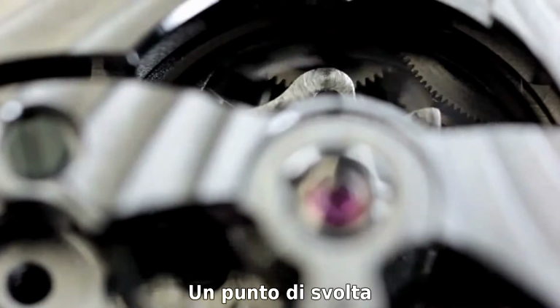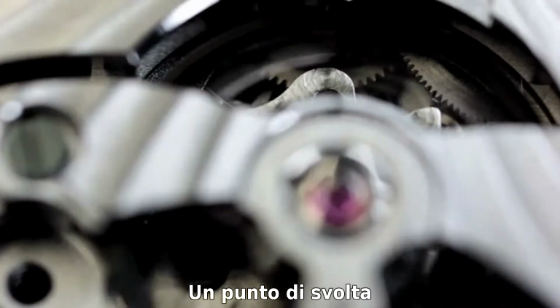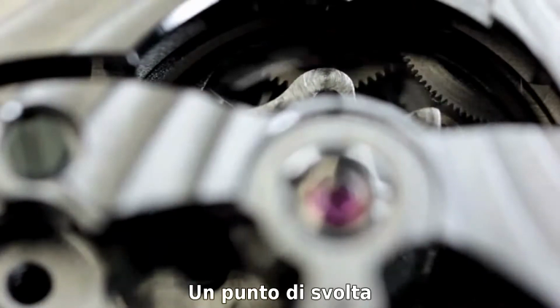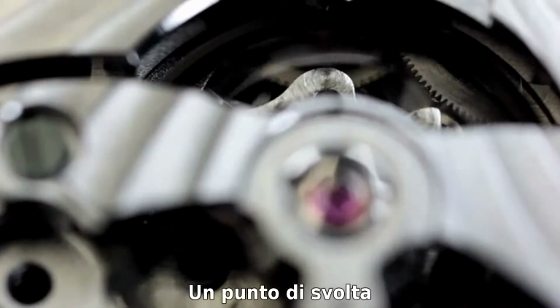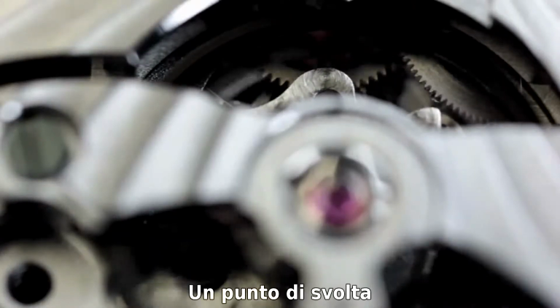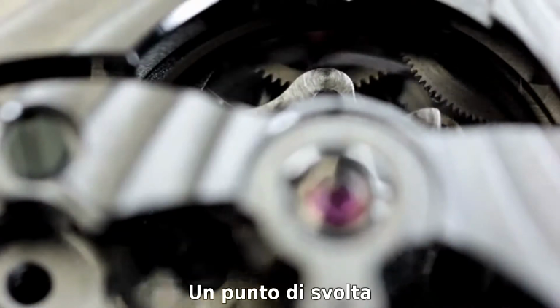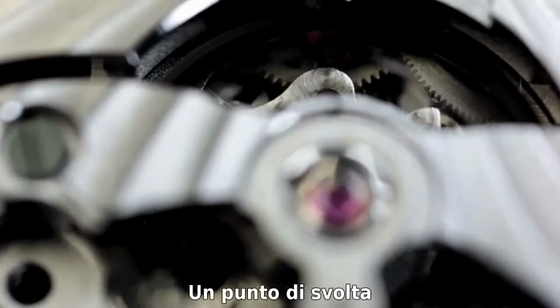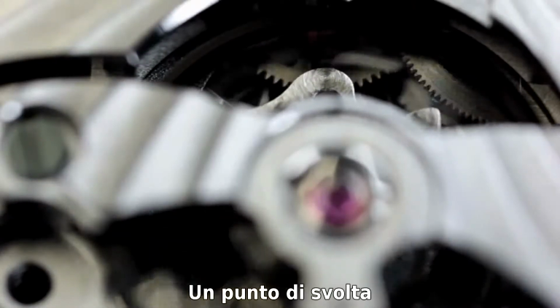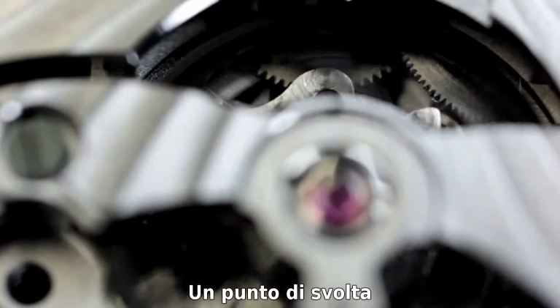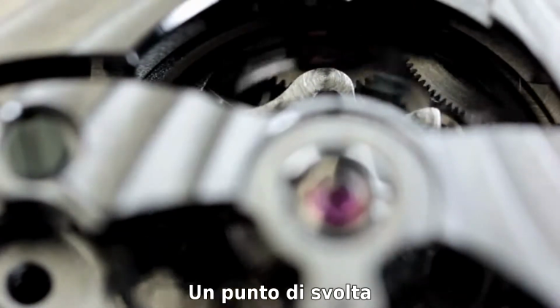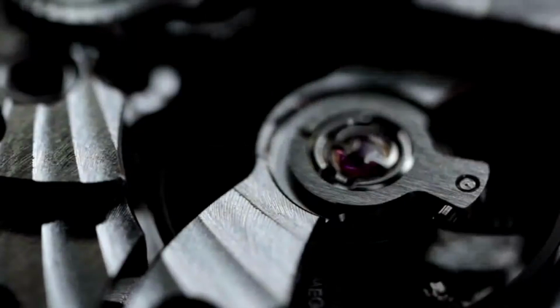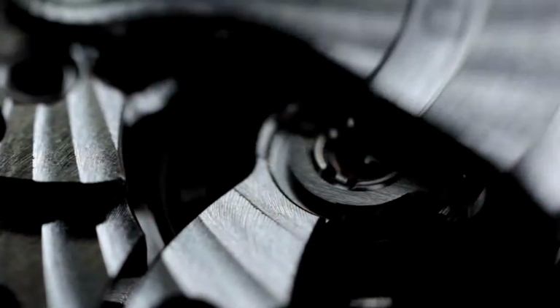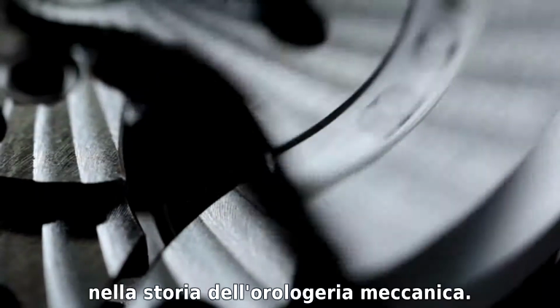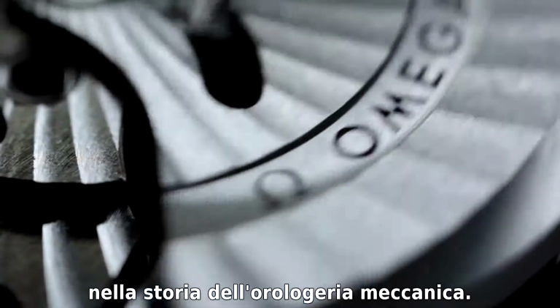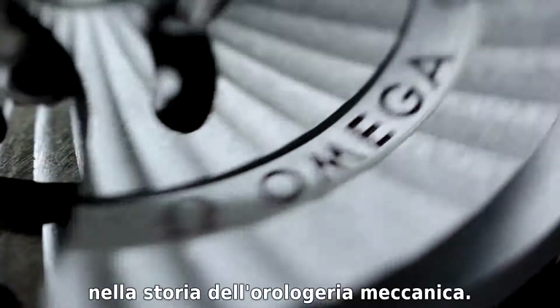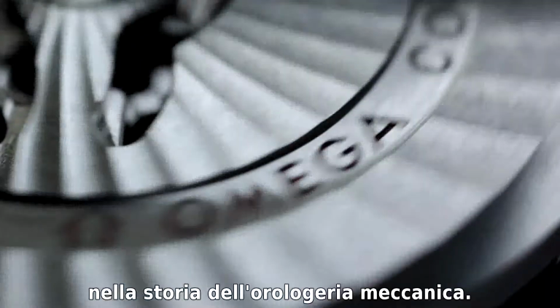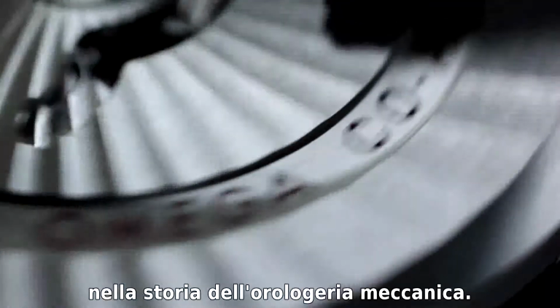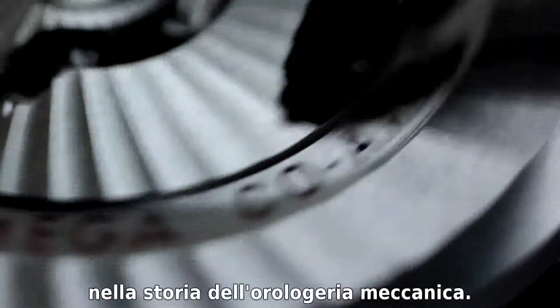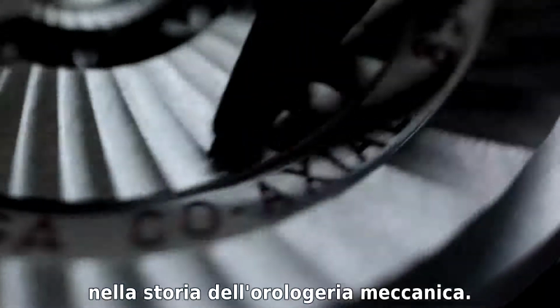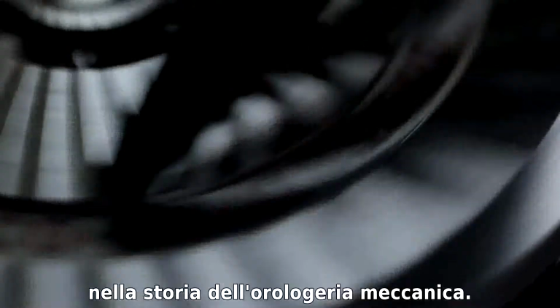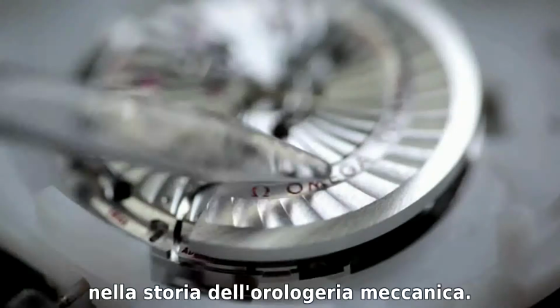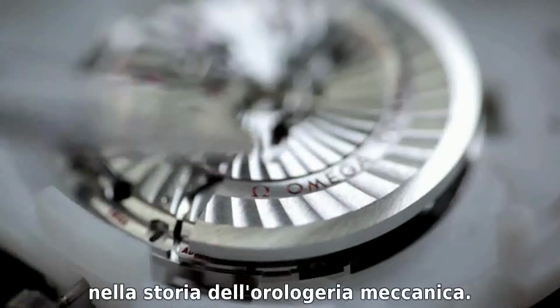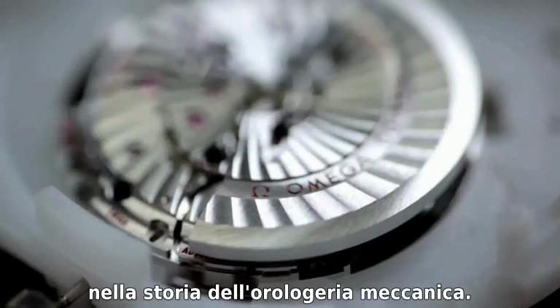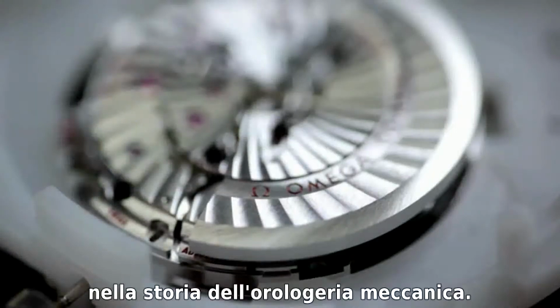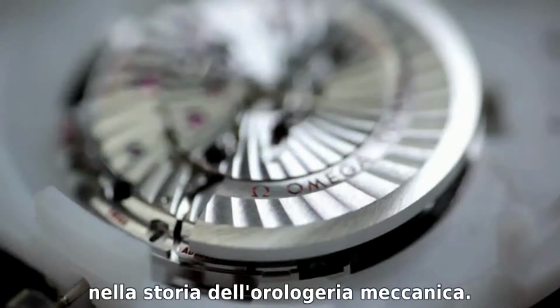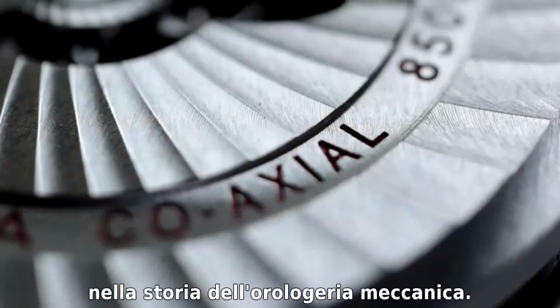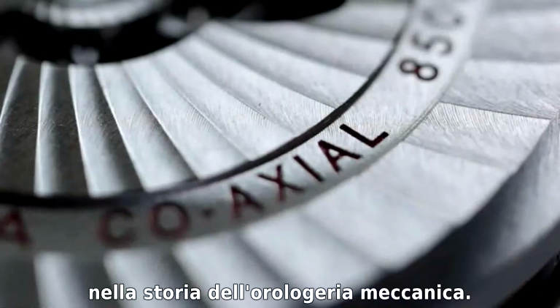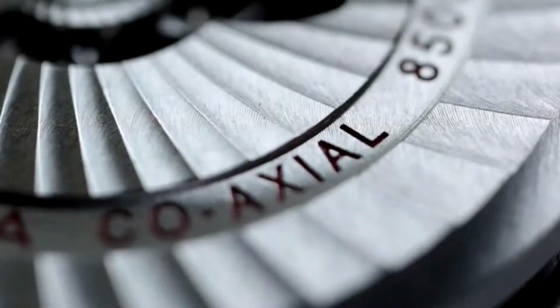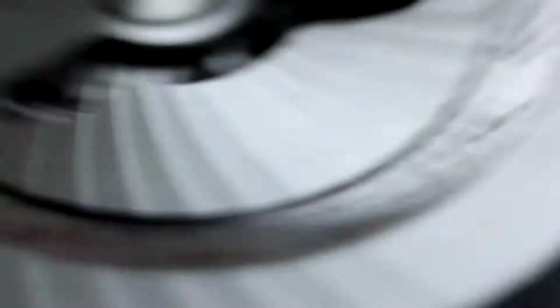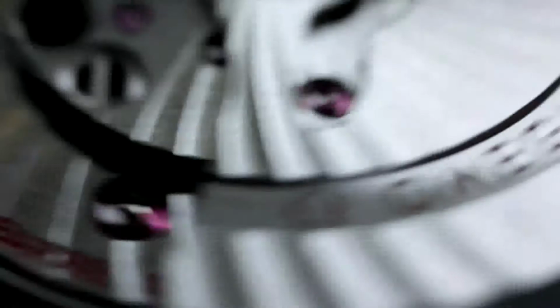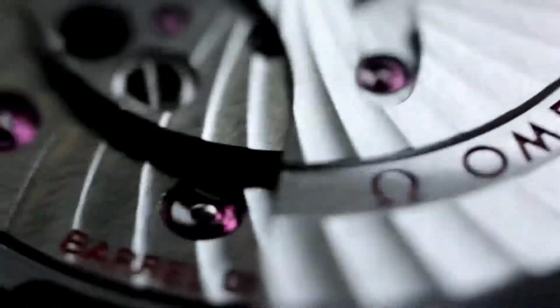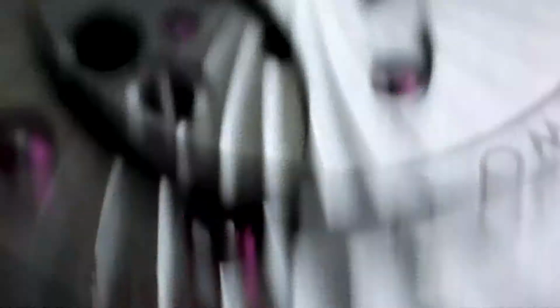Nothing less than a turning point in the history of mechanical watchmaking.